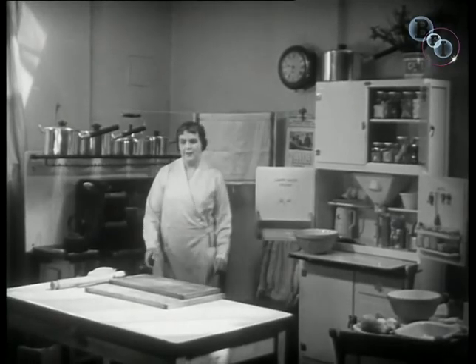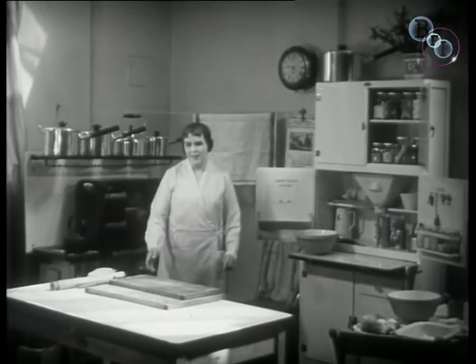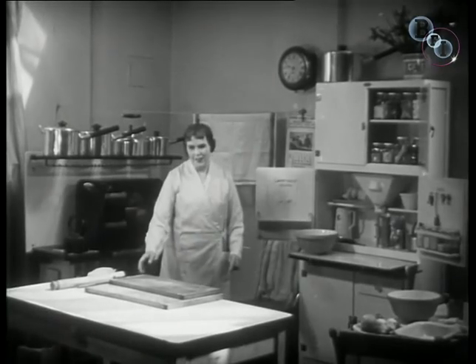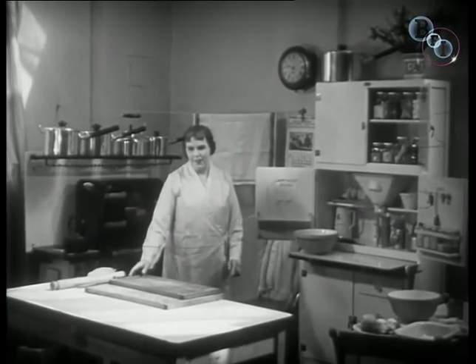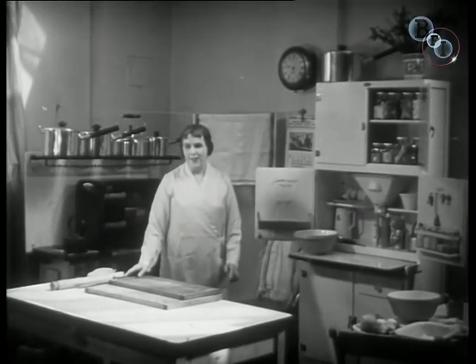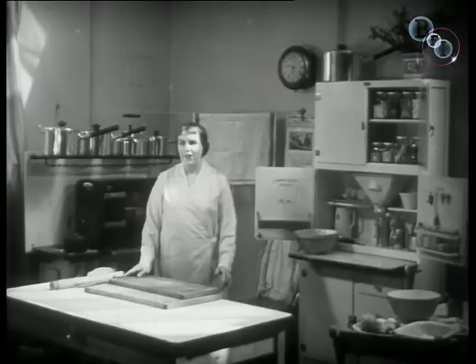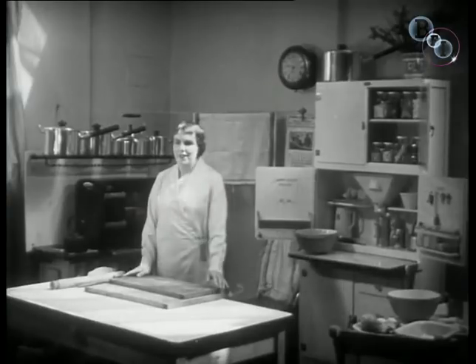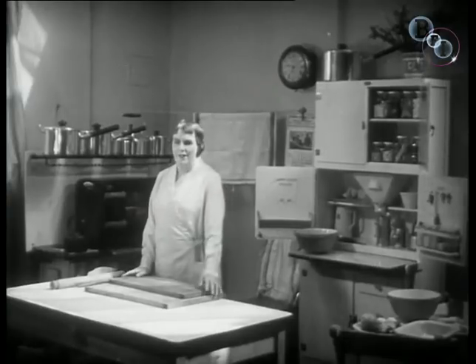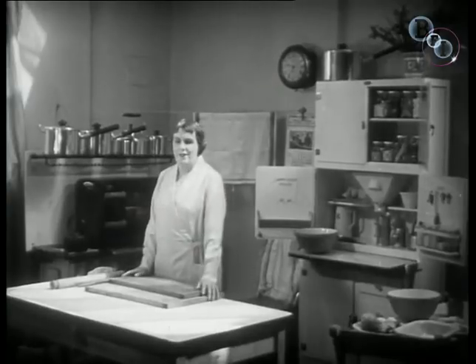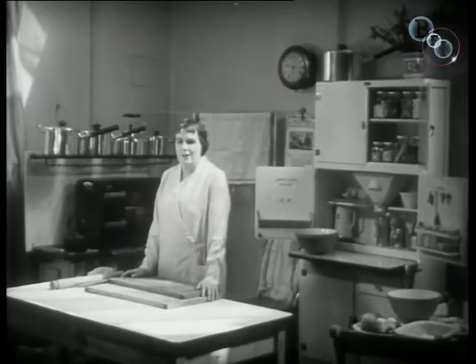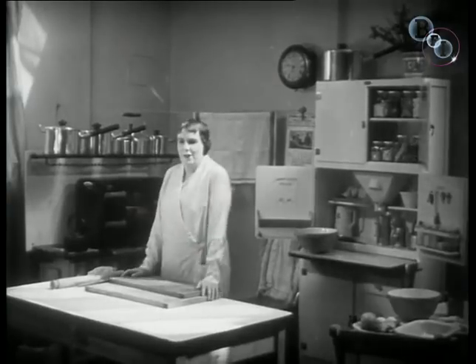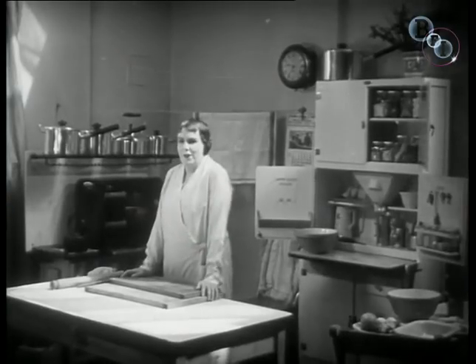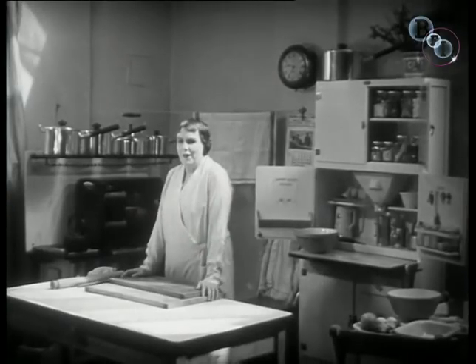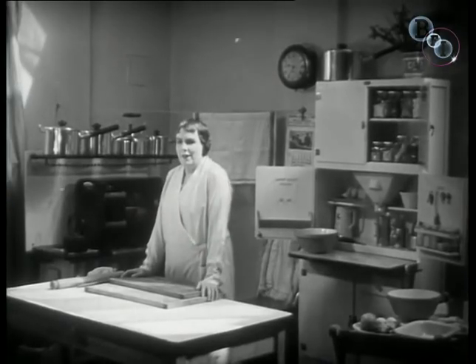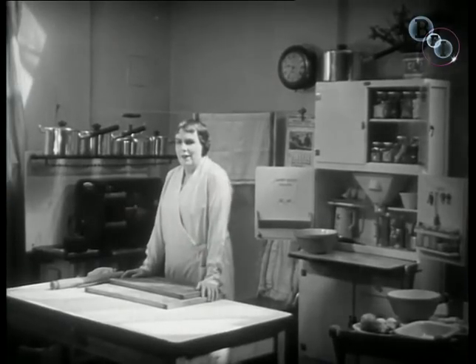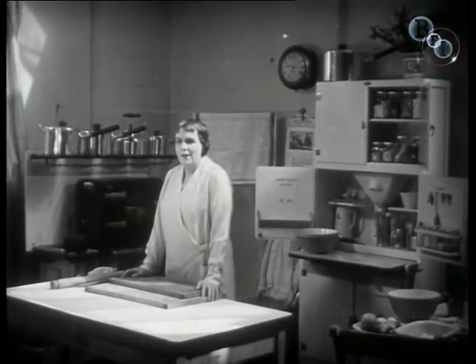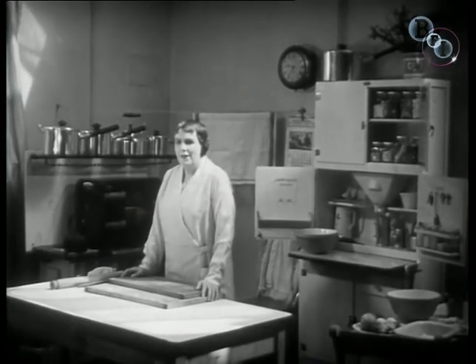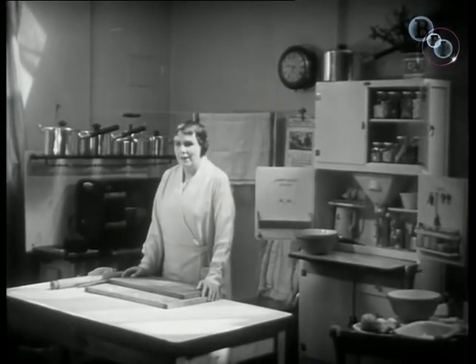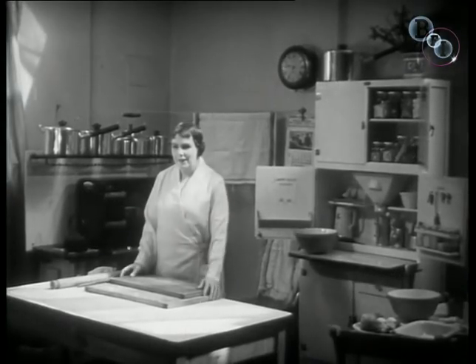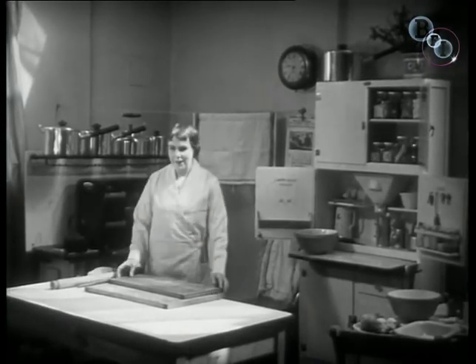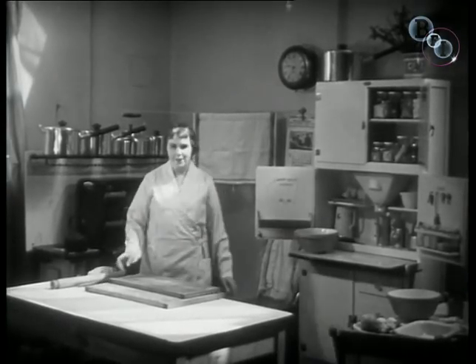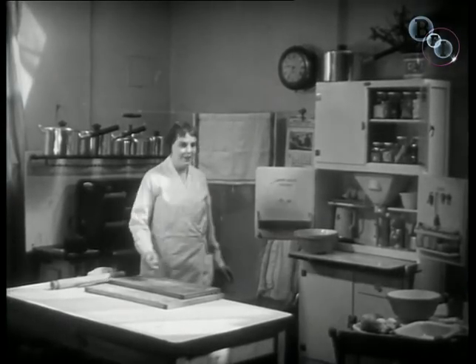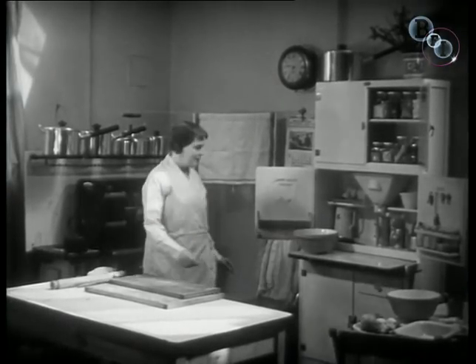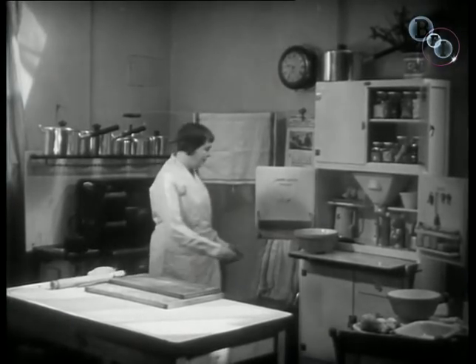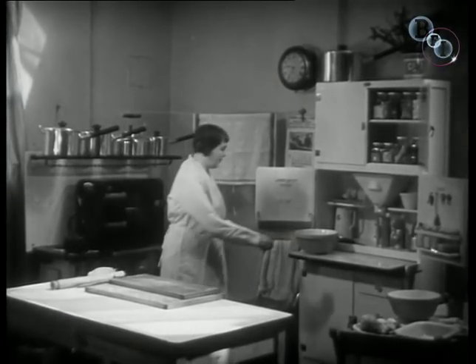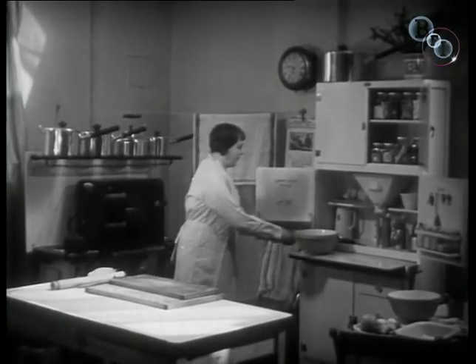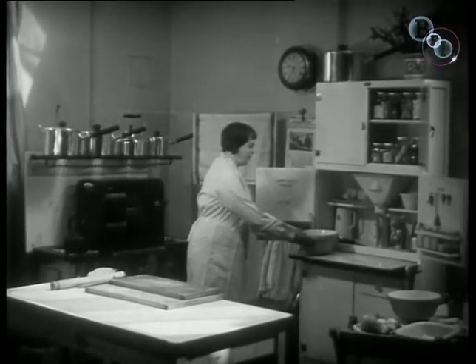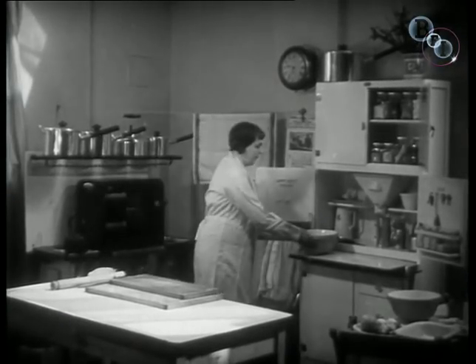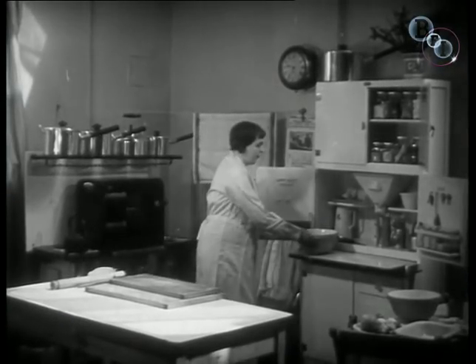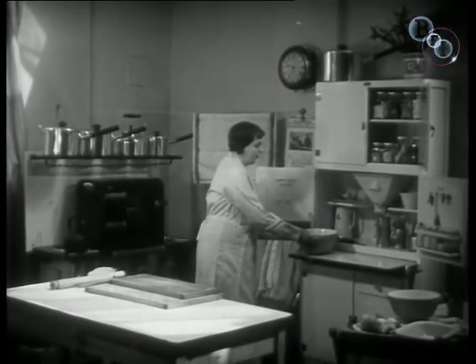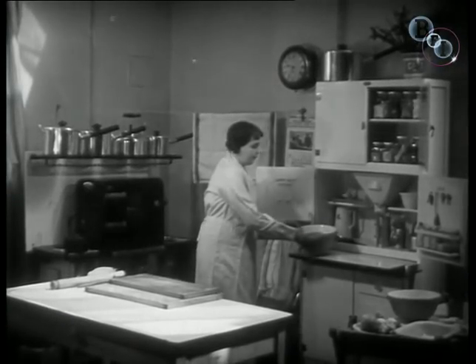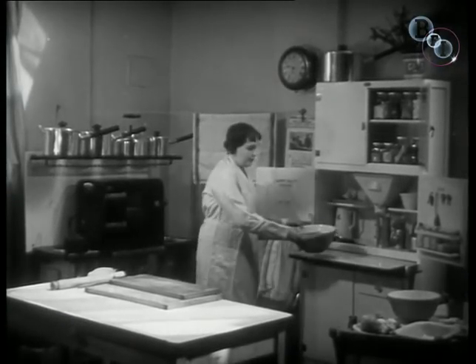Here is a country woman and she is going to show you how to make rabbit and pork into pies.